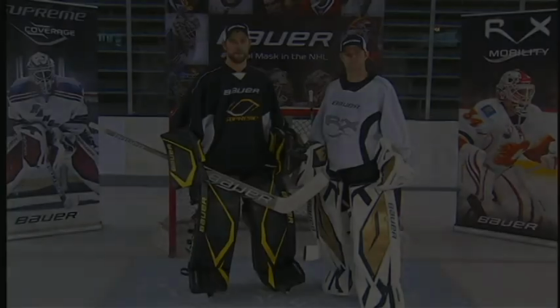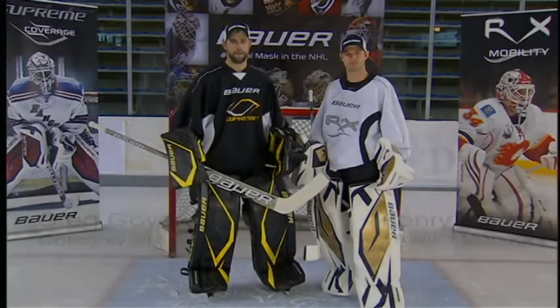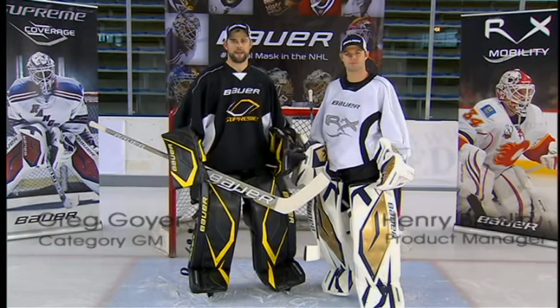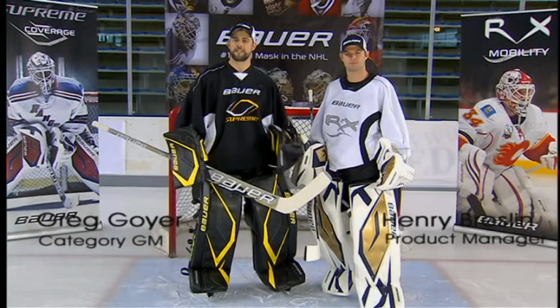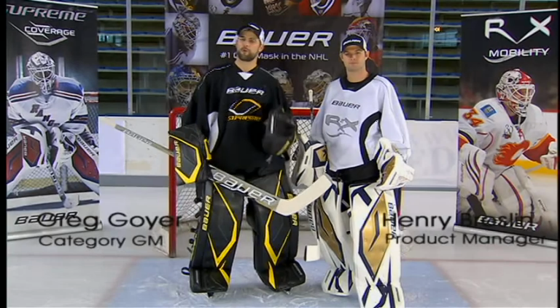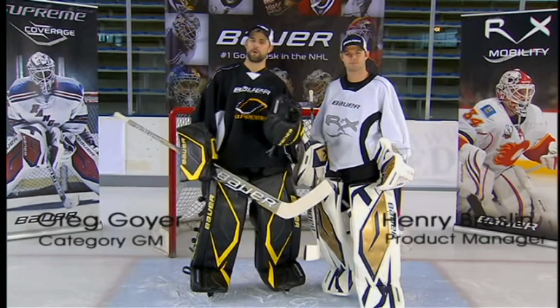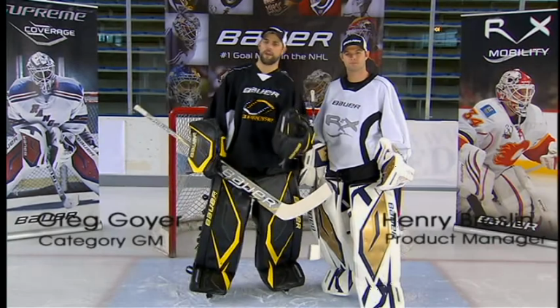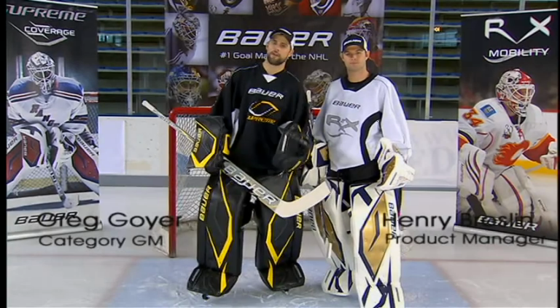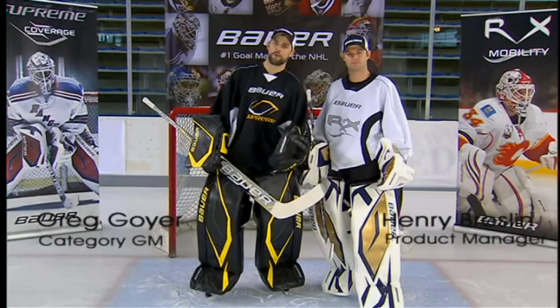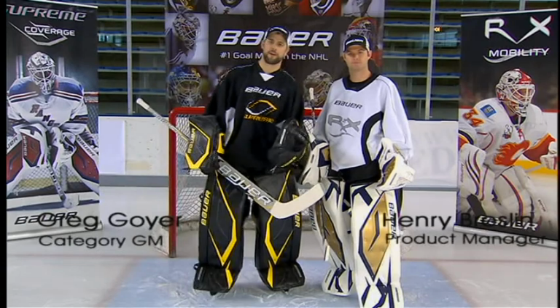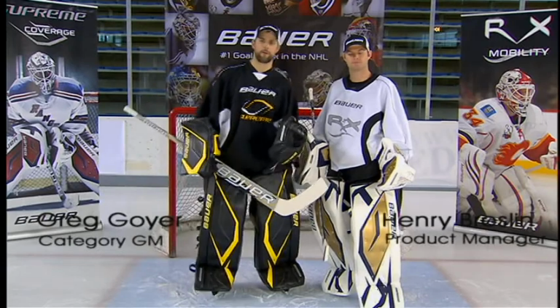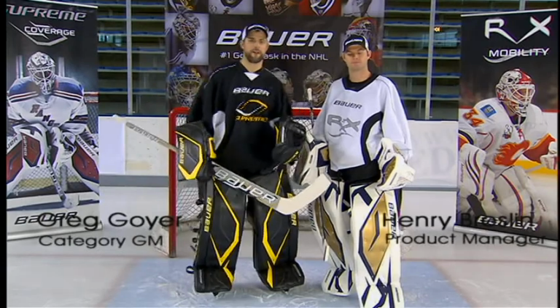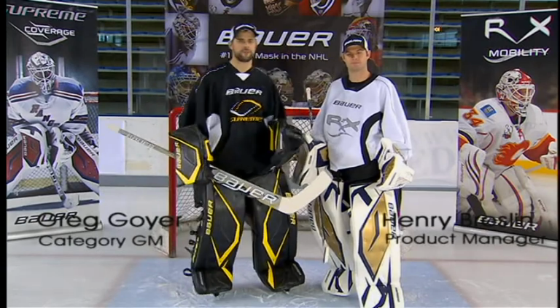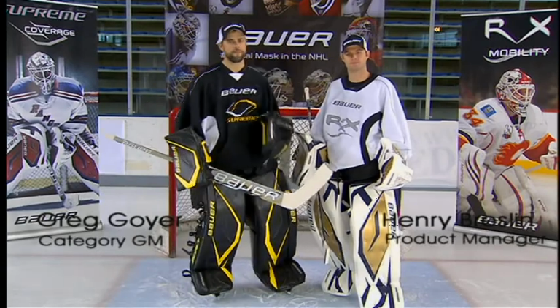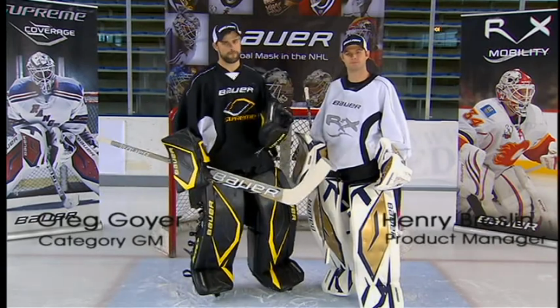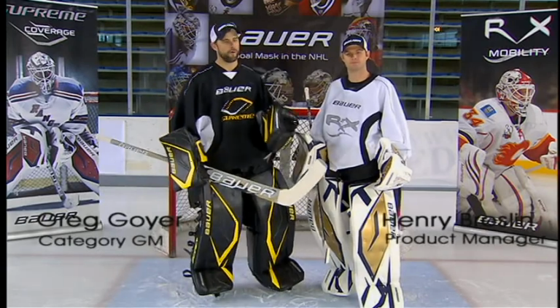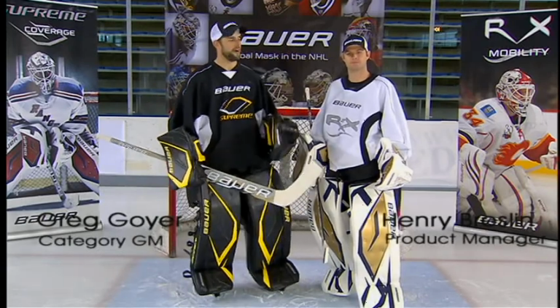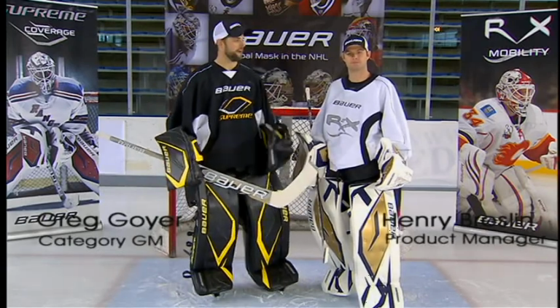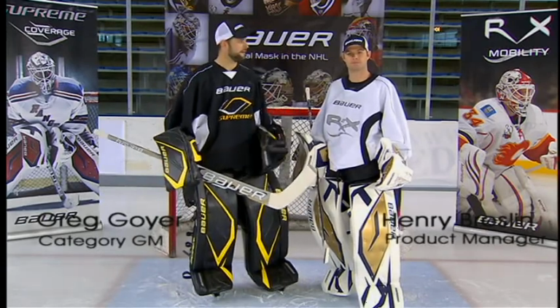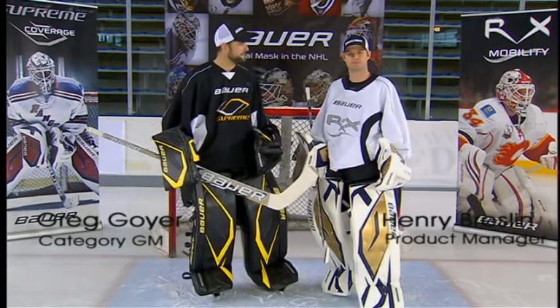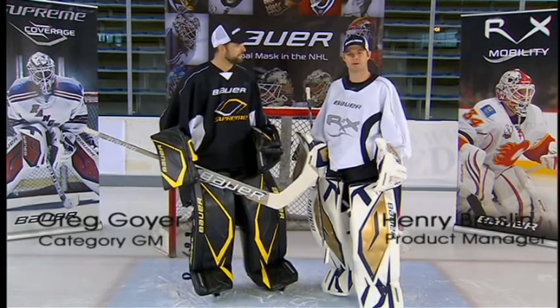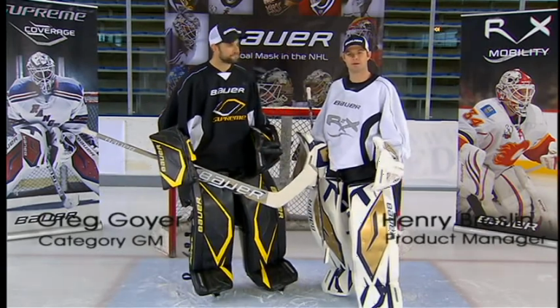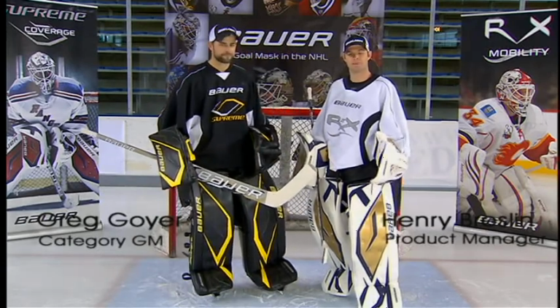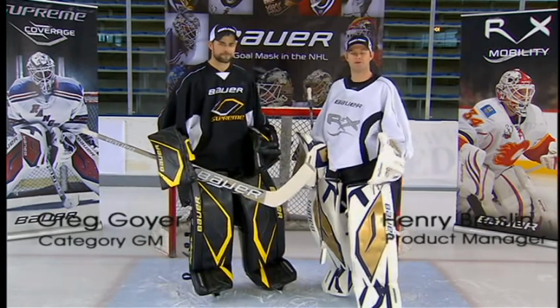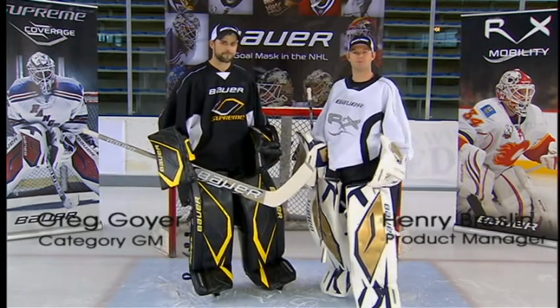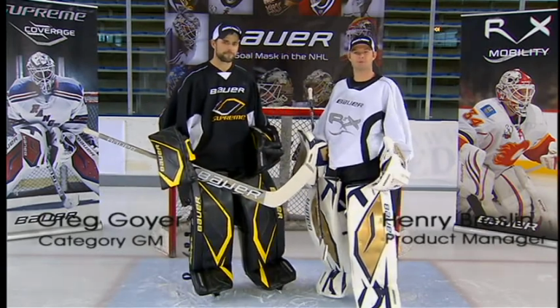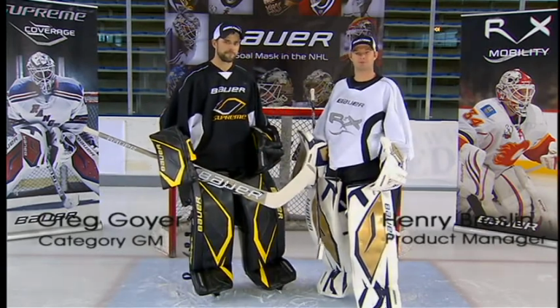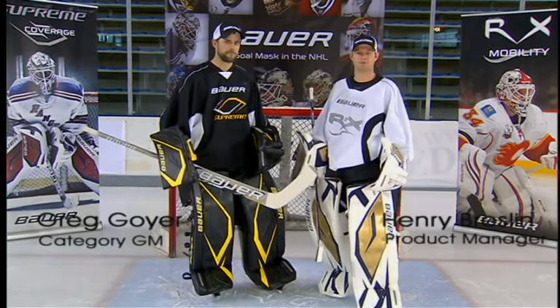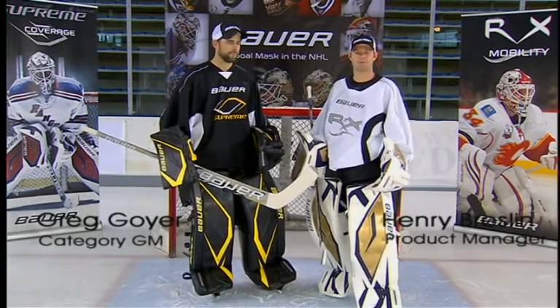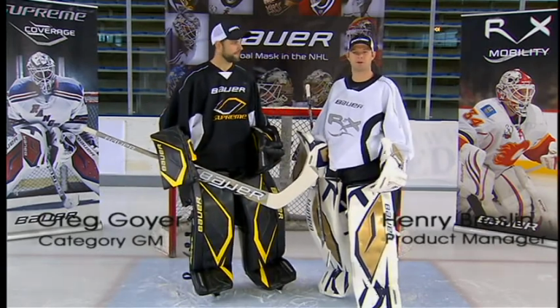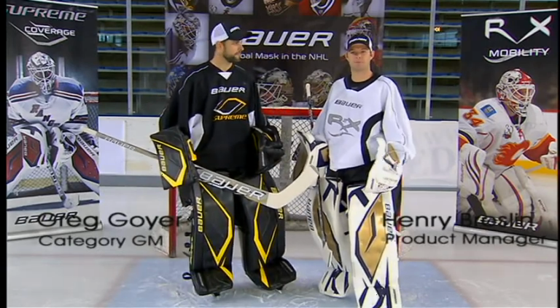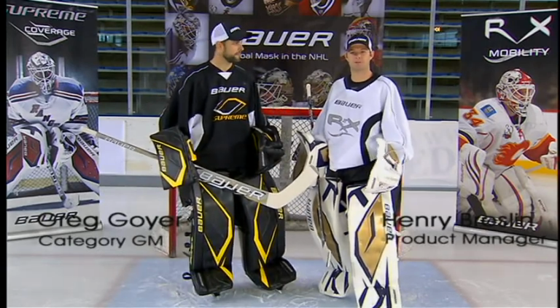Hey guys, I'm Greg Goye, Goal Category Manager for Bauer Hockey. I'm Henry Breslin, Goalie Product Manager.